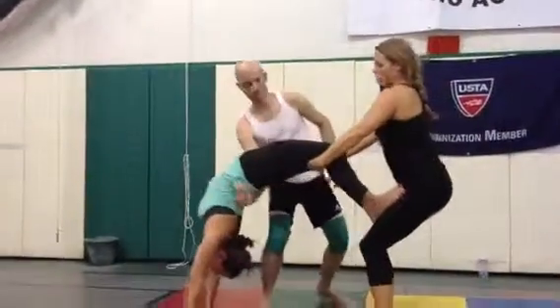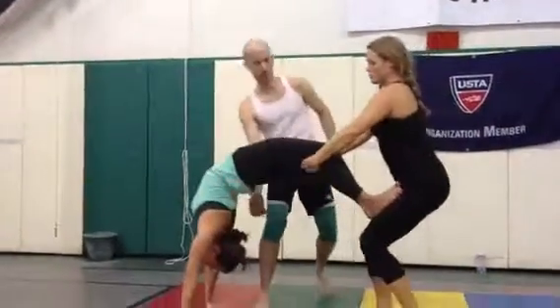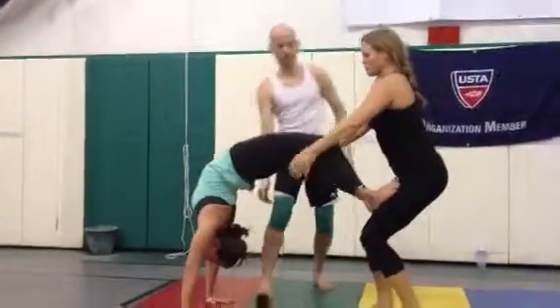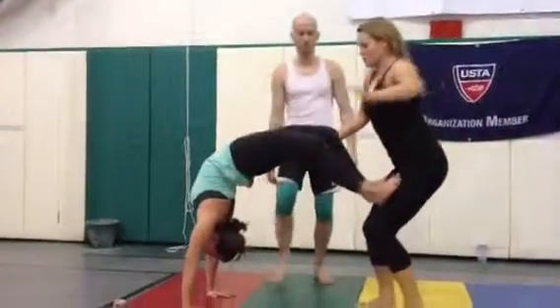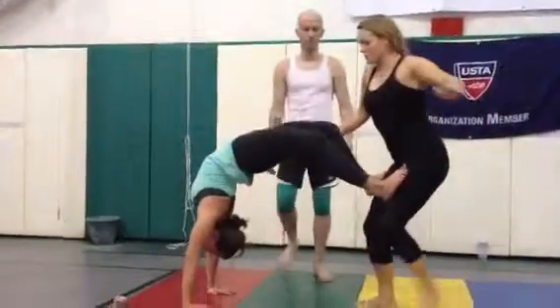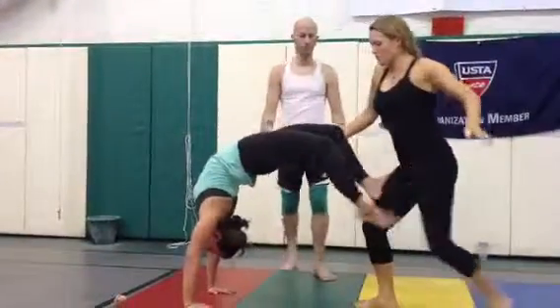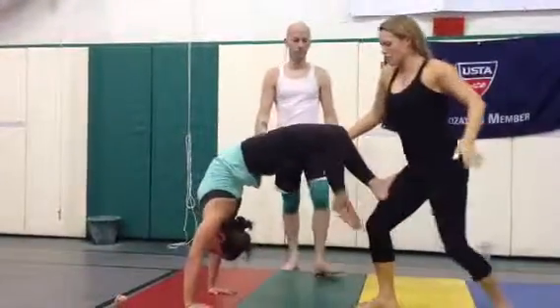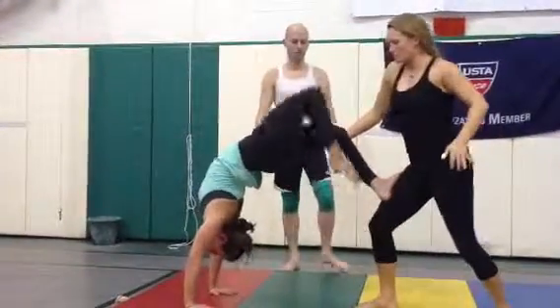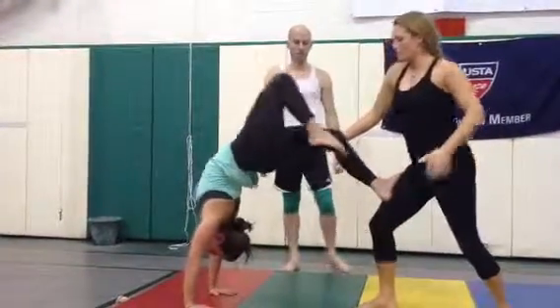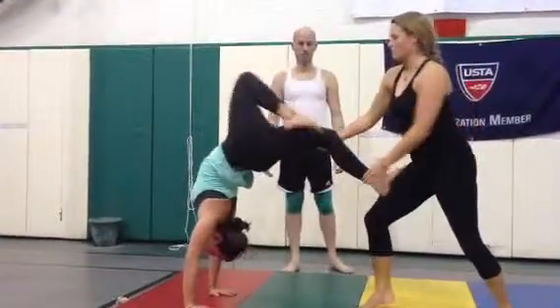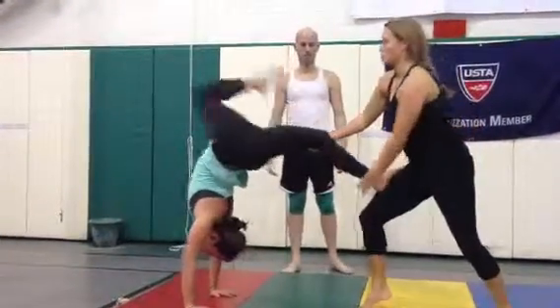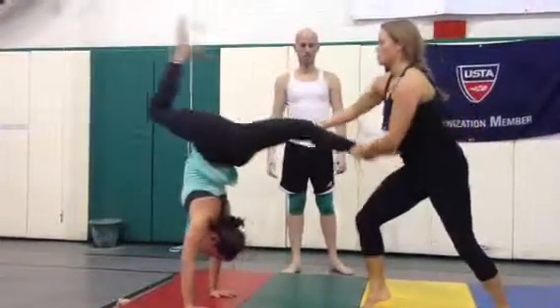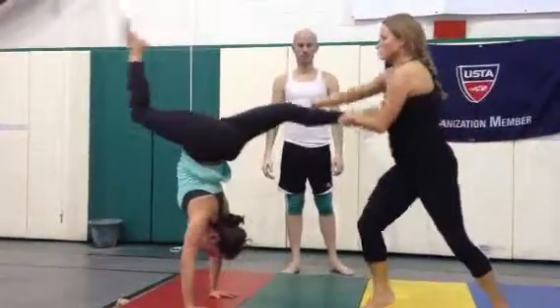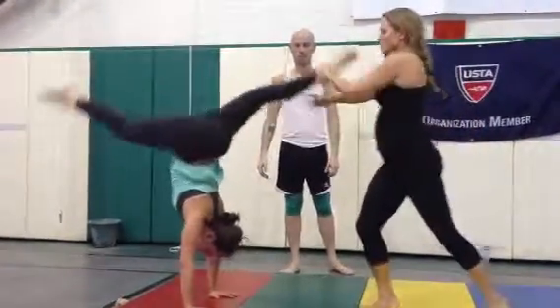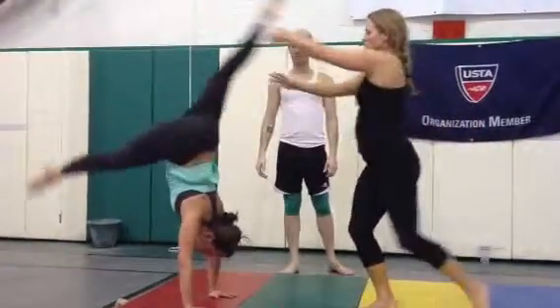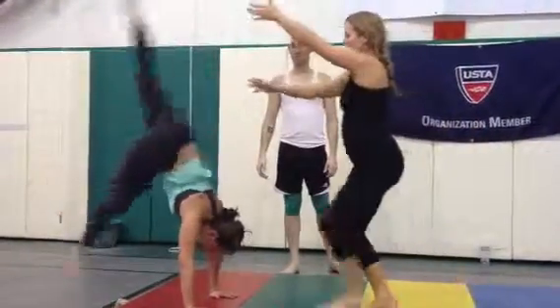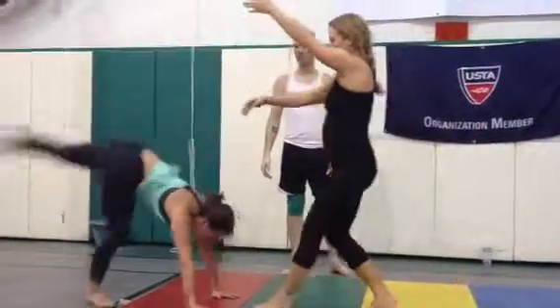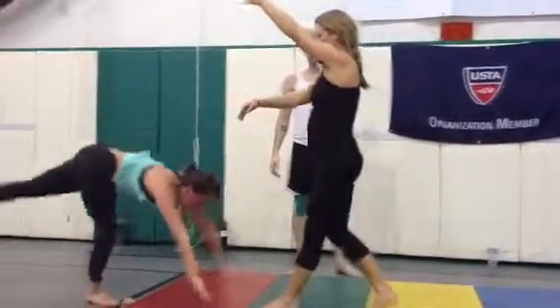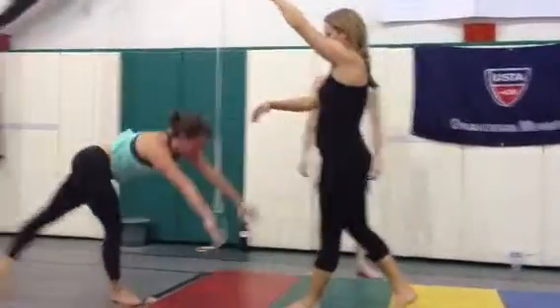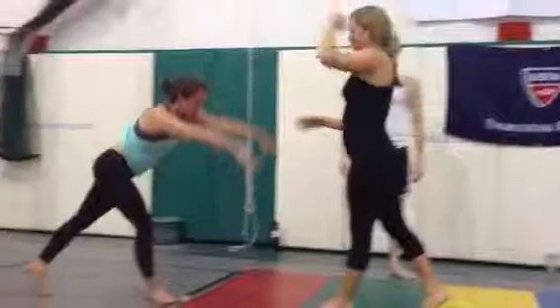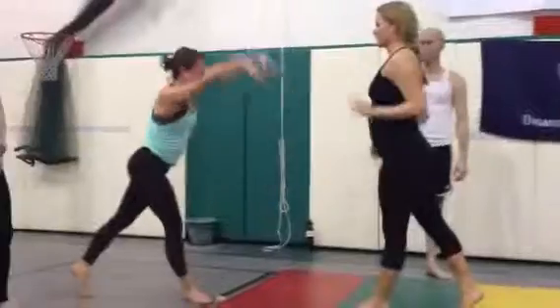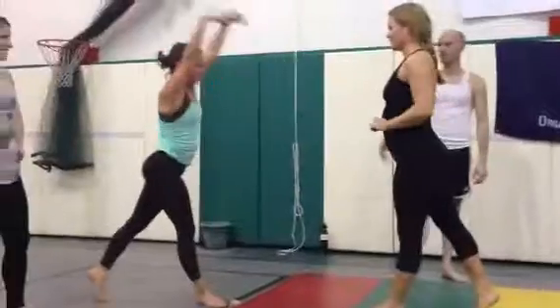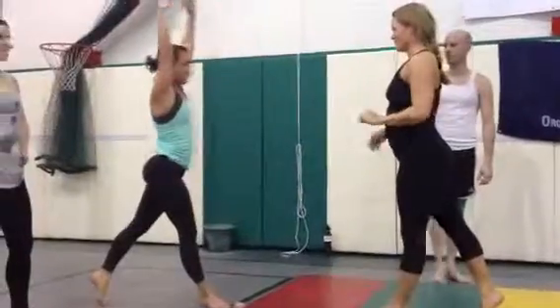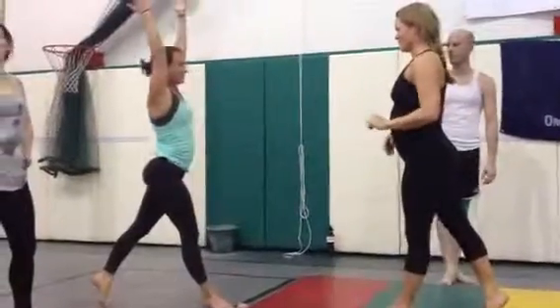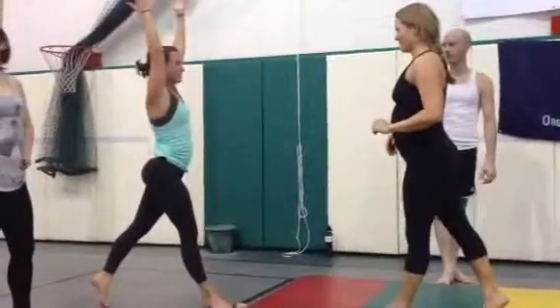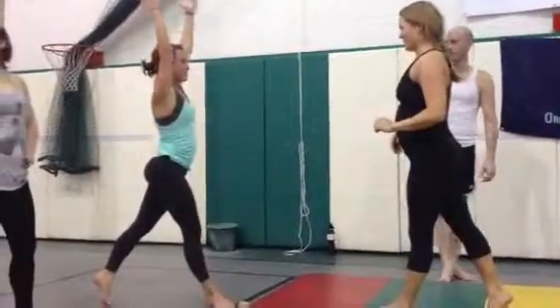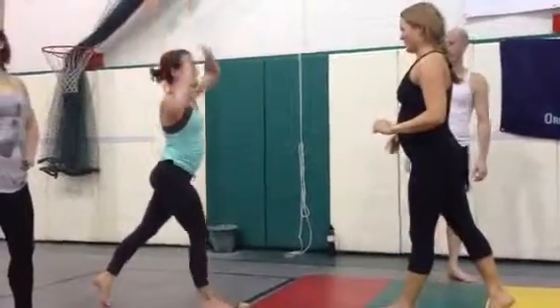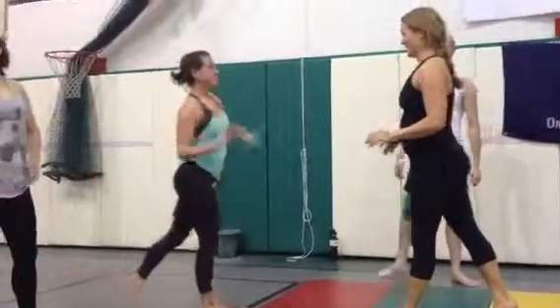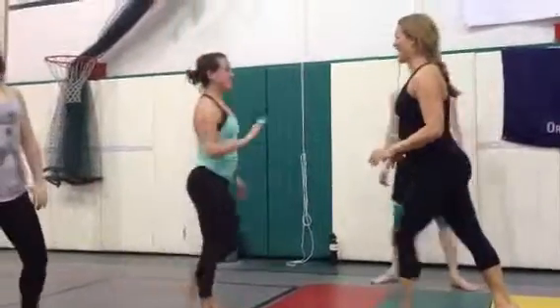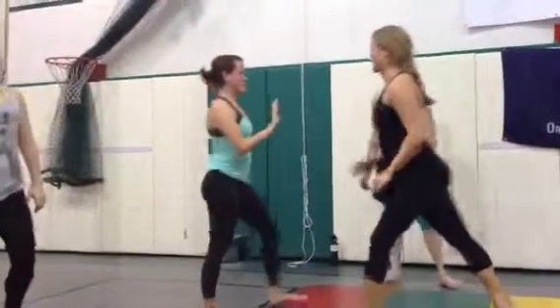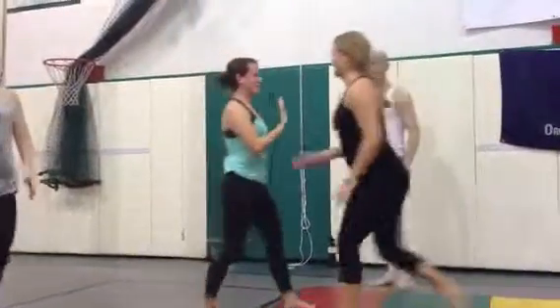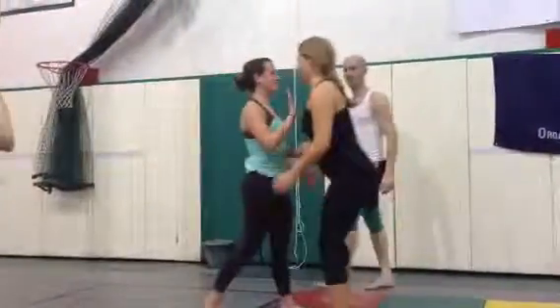Push it down again. Keep it slow — one, two, three, four, five. Yay!